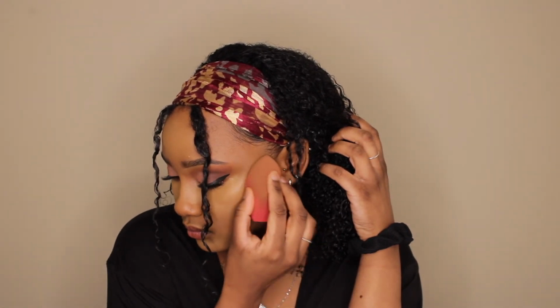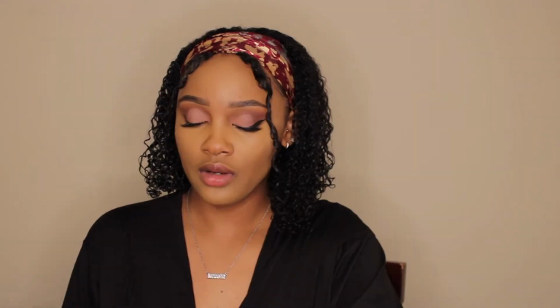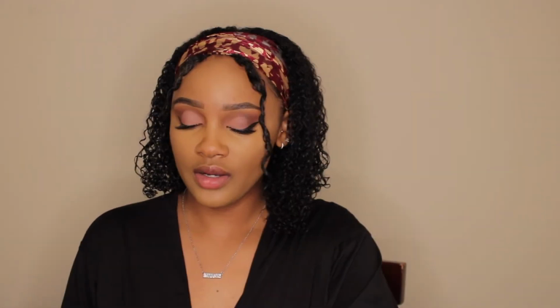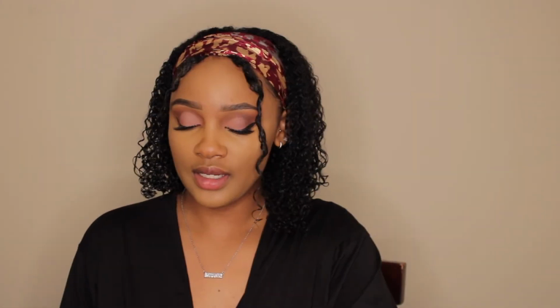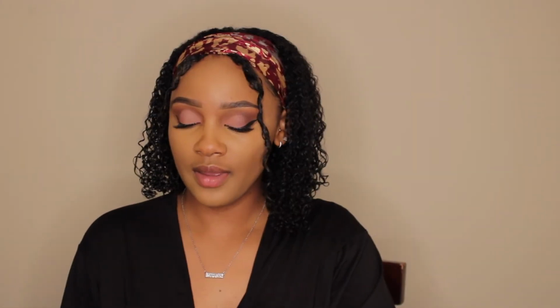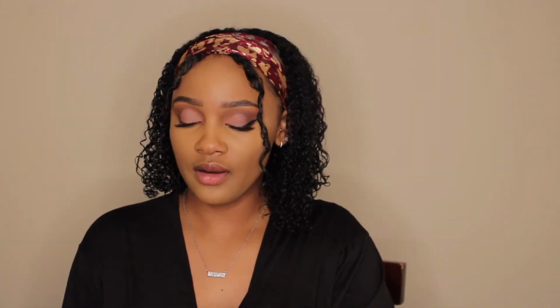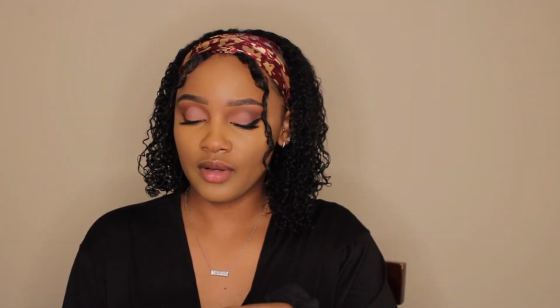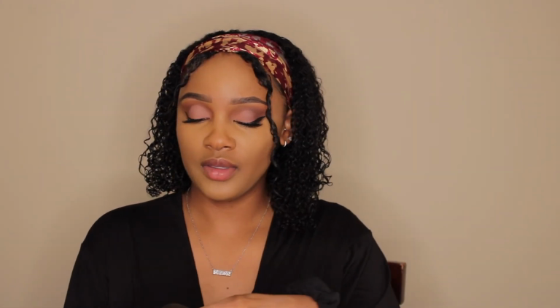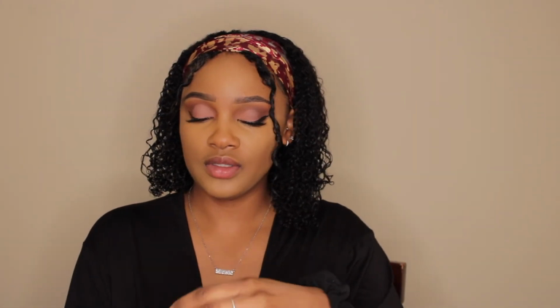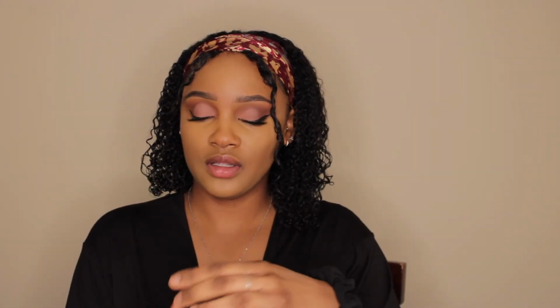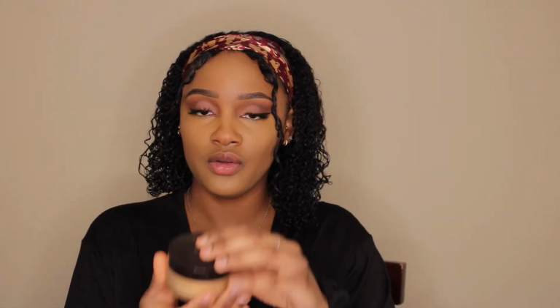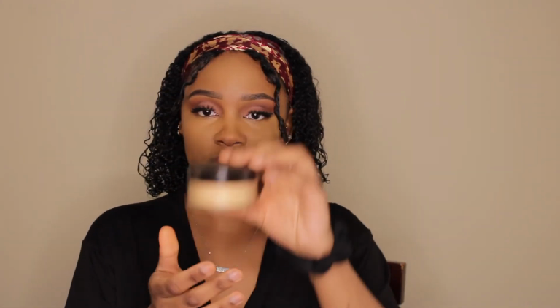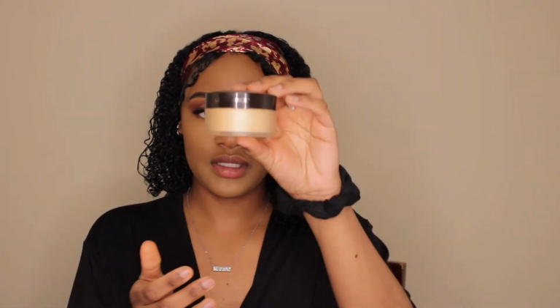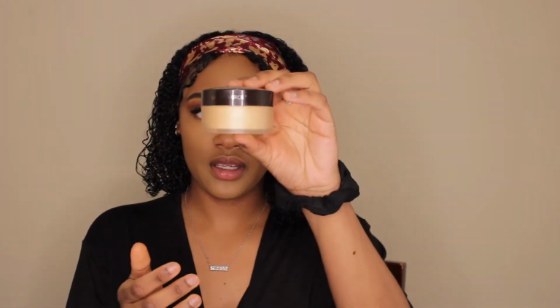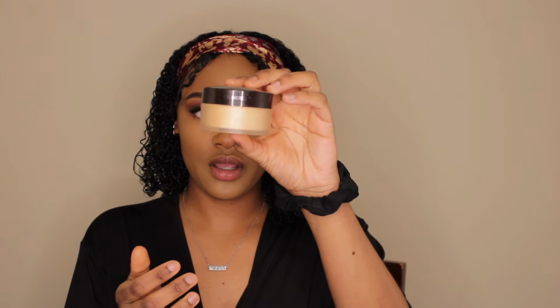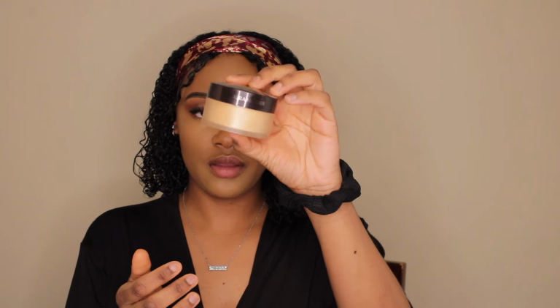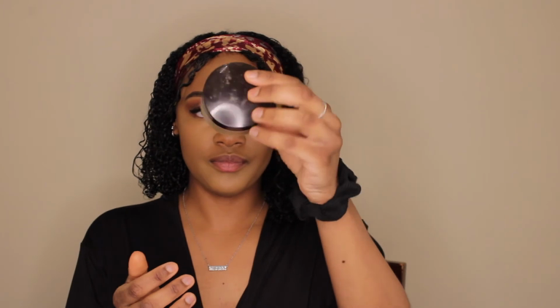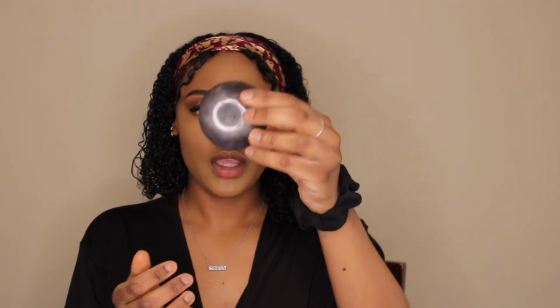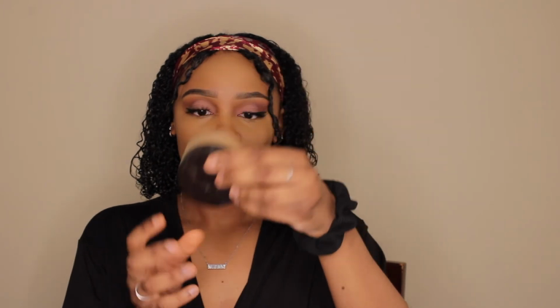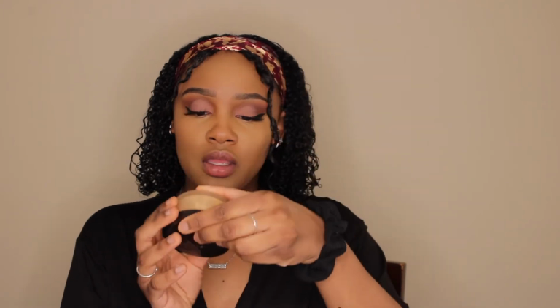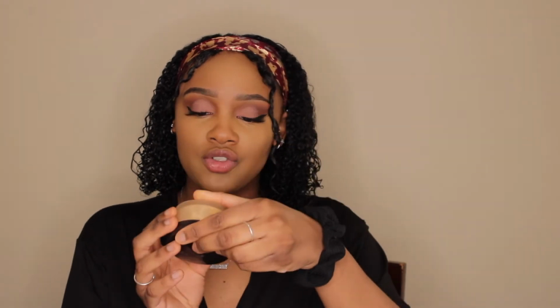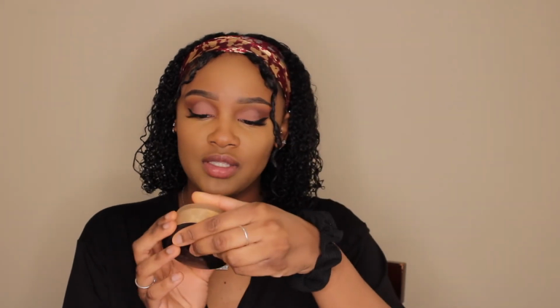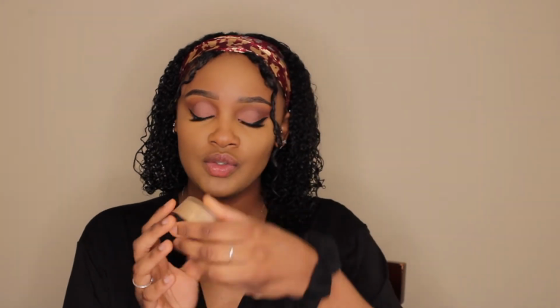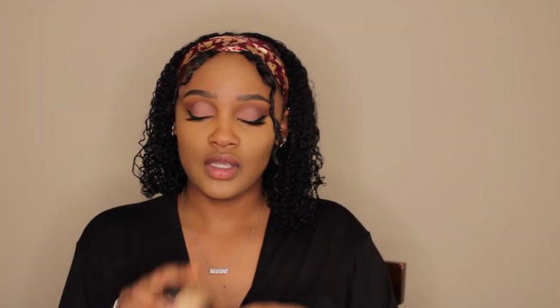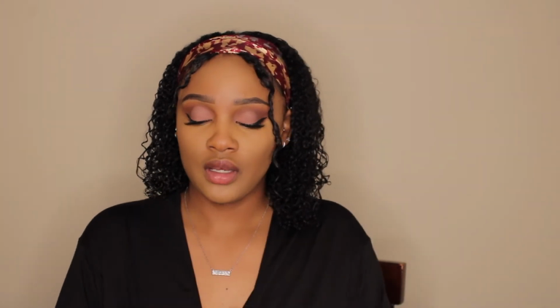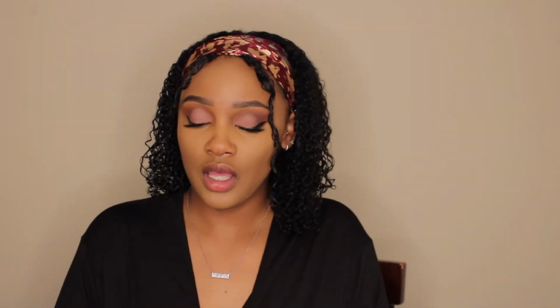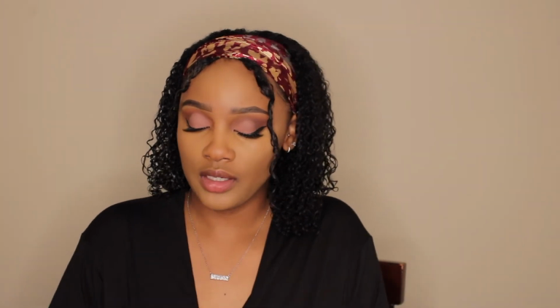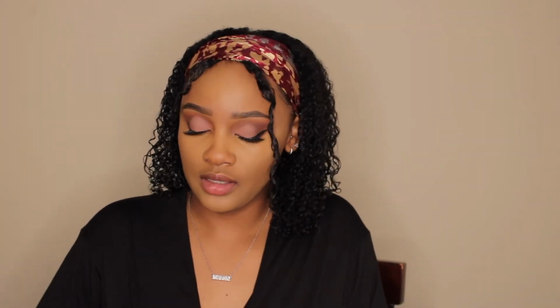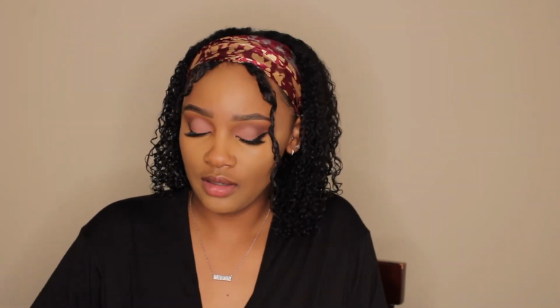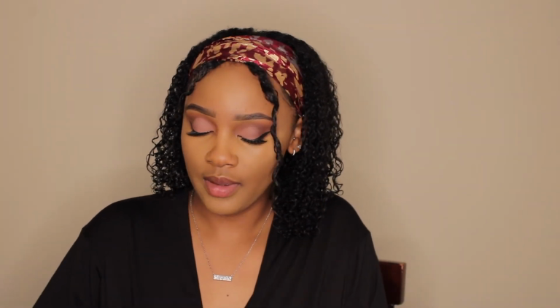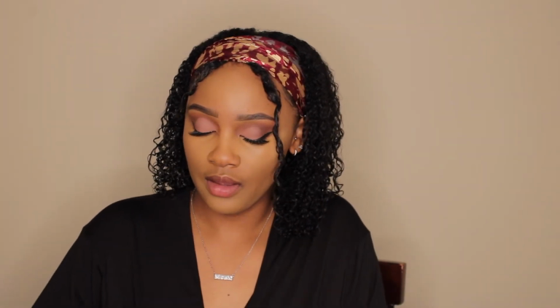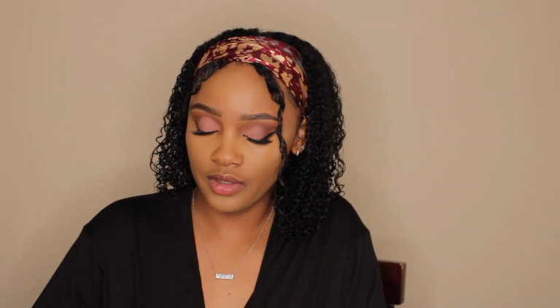For our setting powder, I'm using the Laura Mercier Translucent Honey Powder.